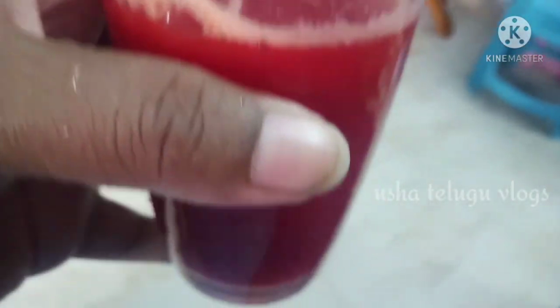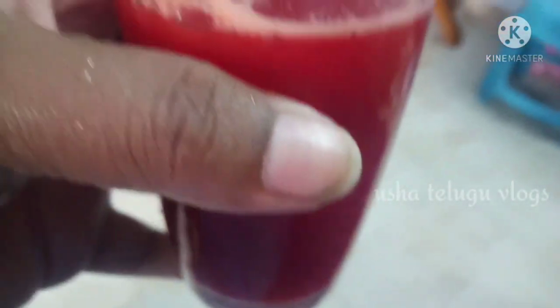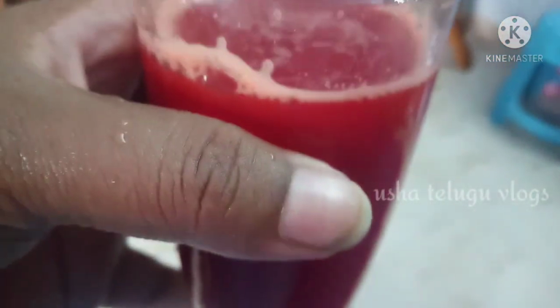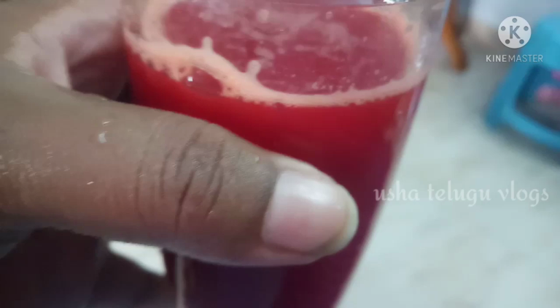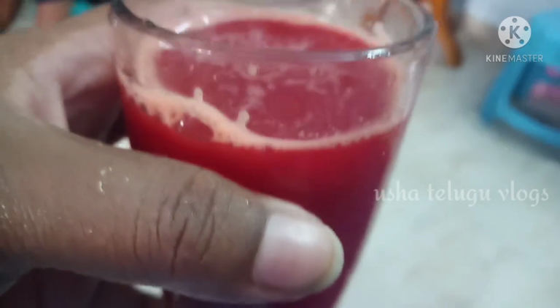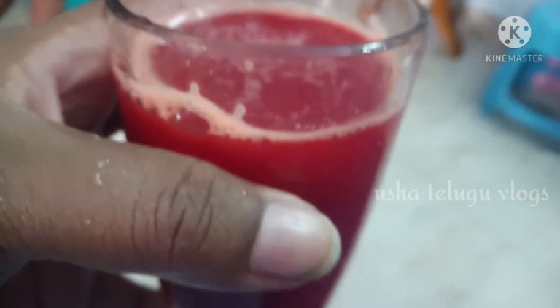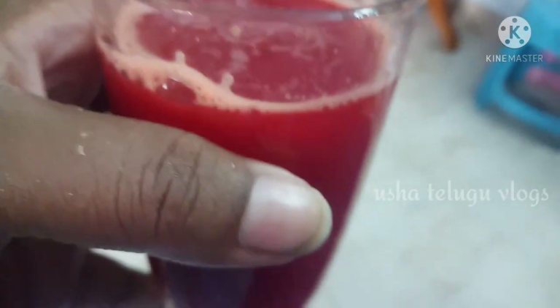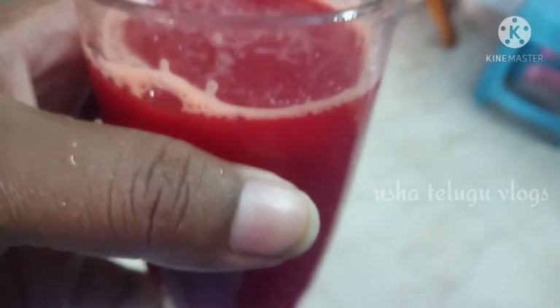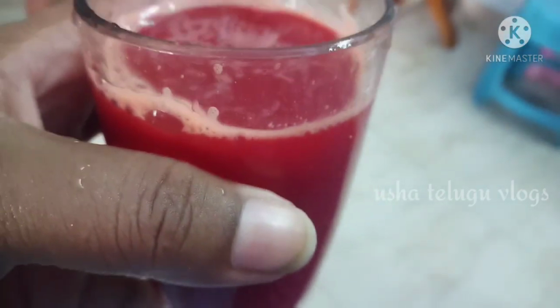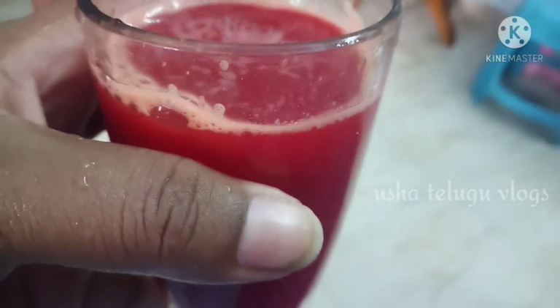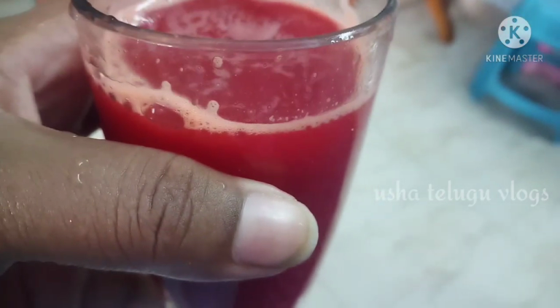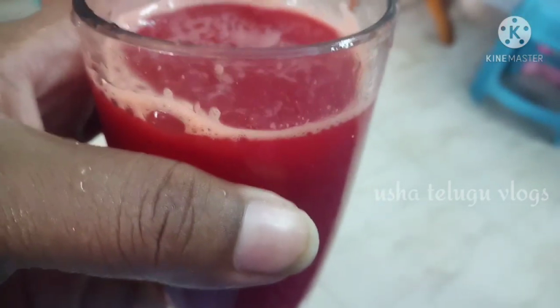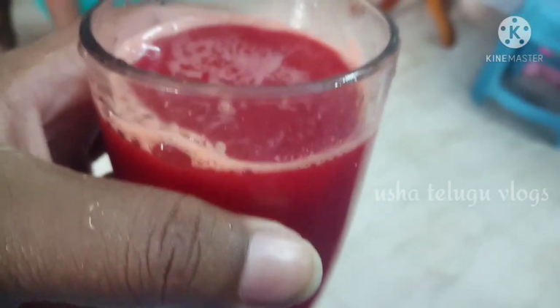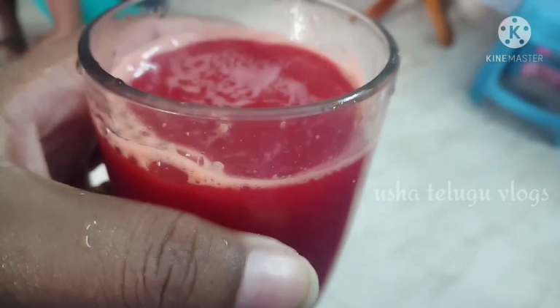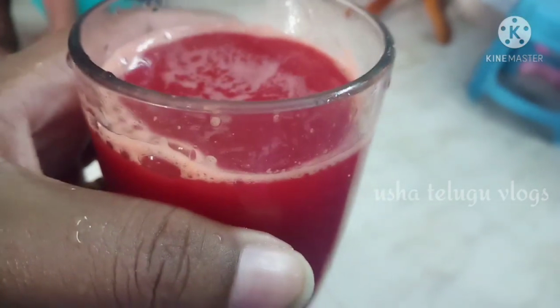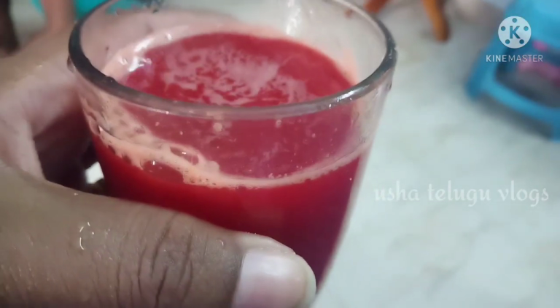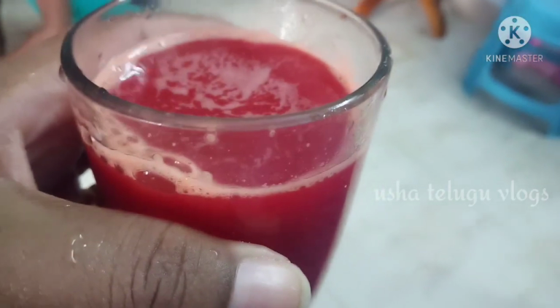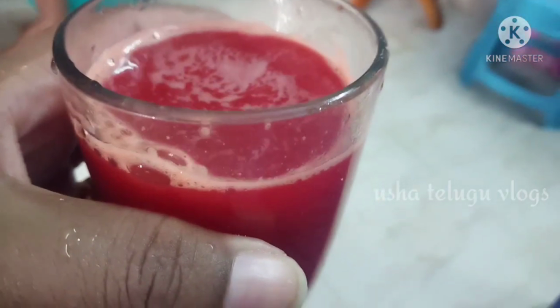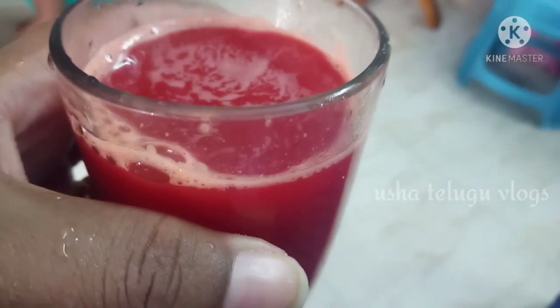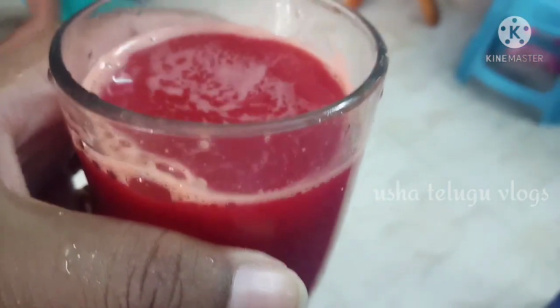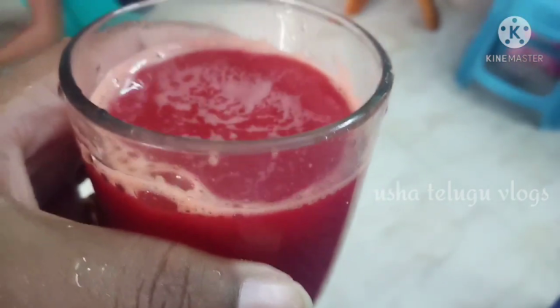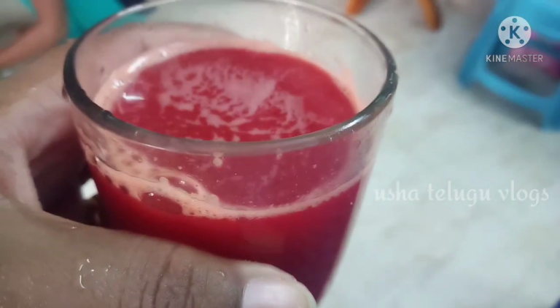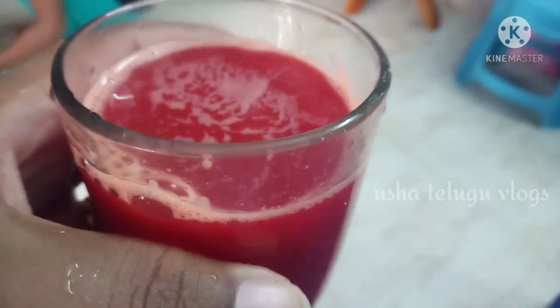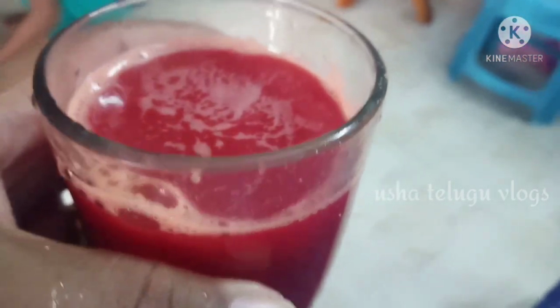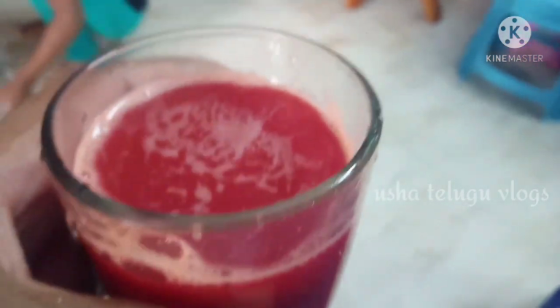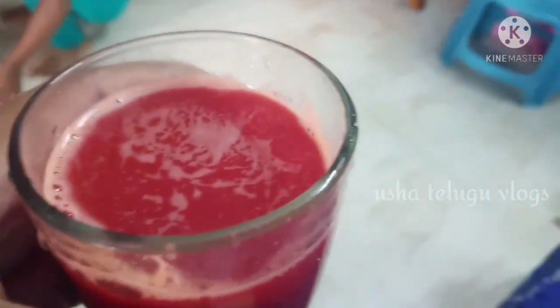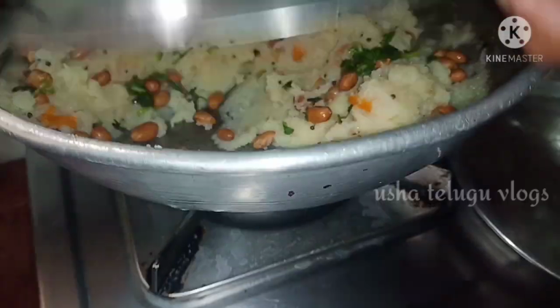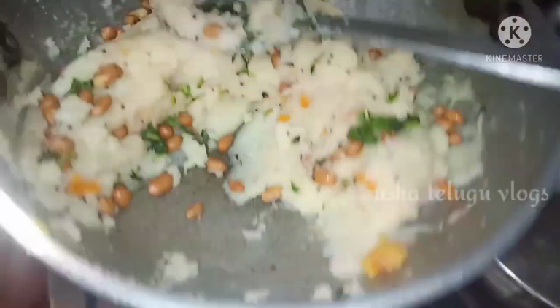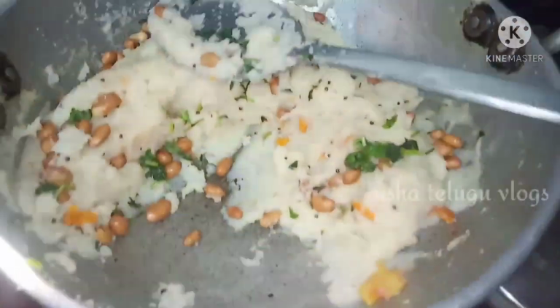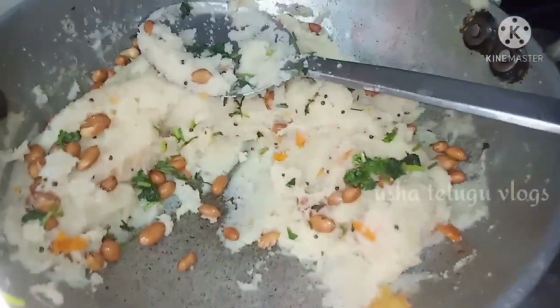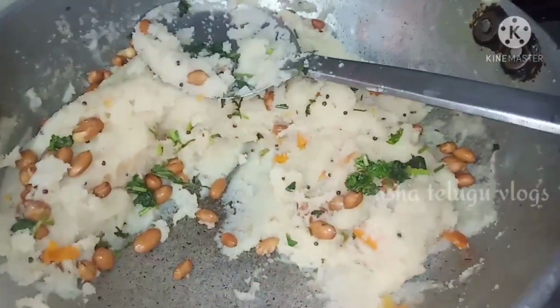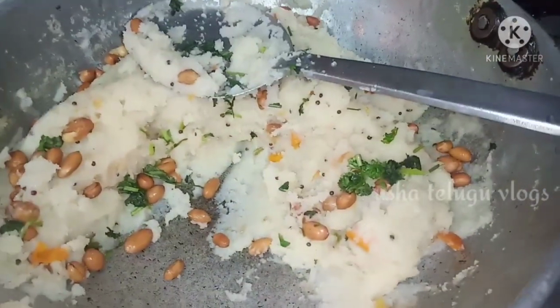I'm going to drink this carrot beetroot juice. I'm not feeling very healthy, but I'm going to have it.